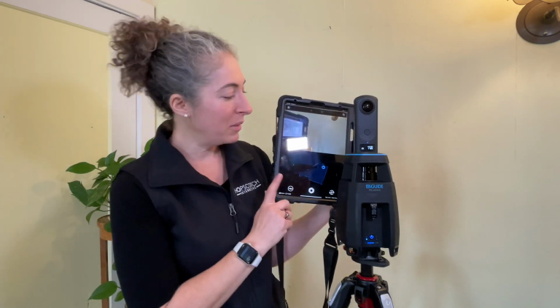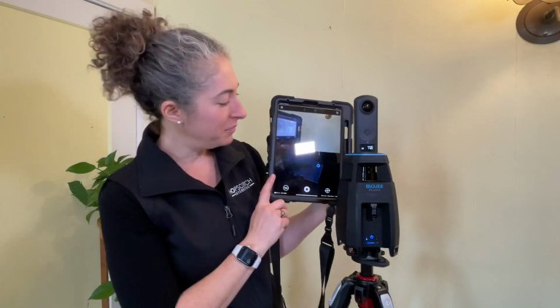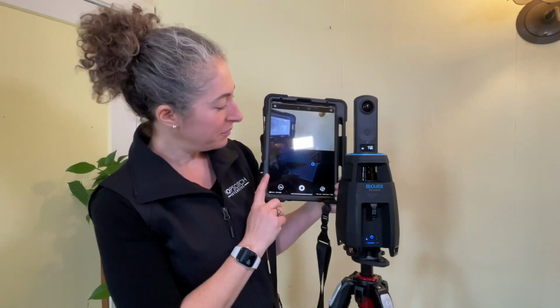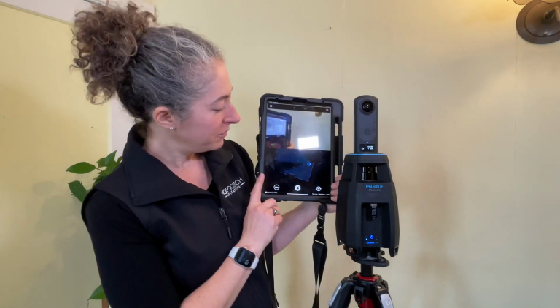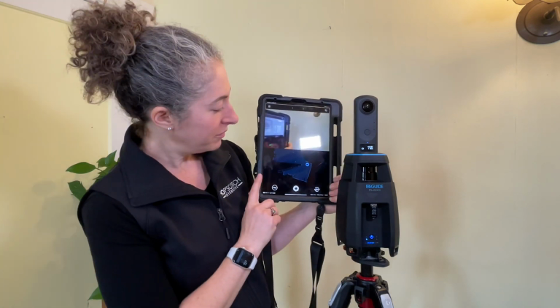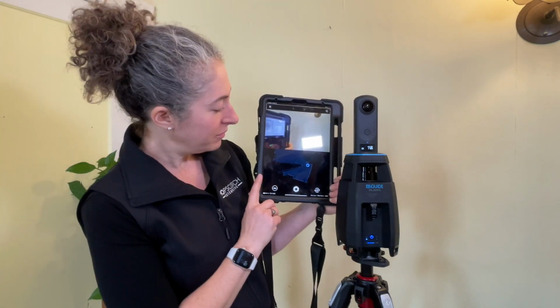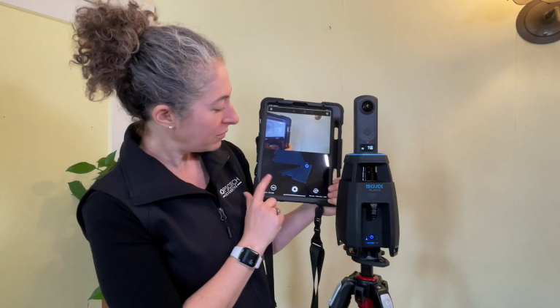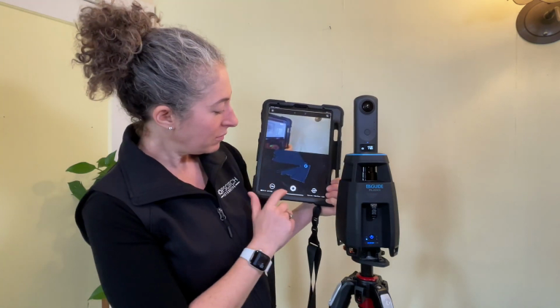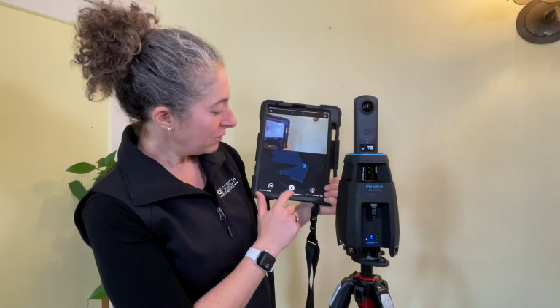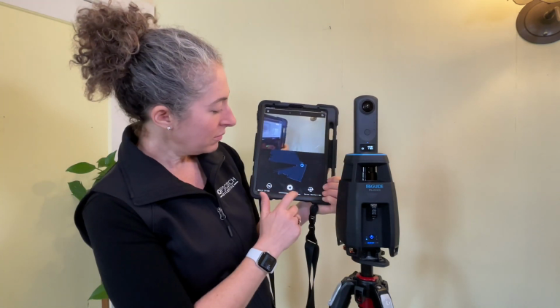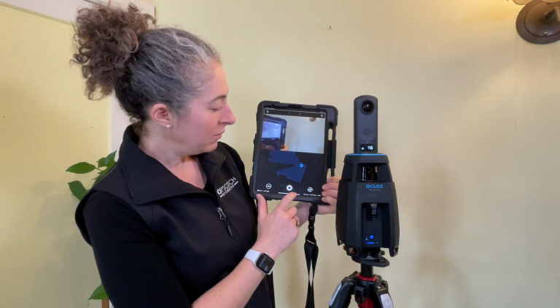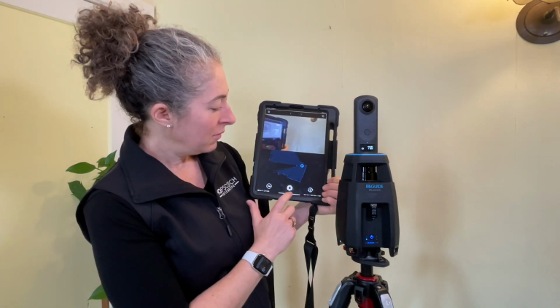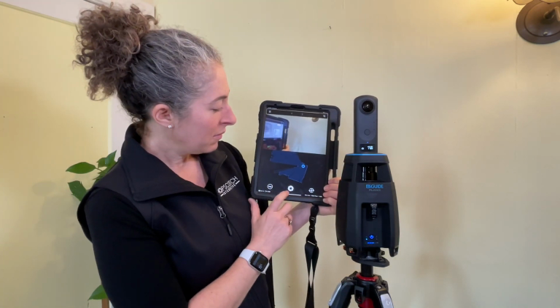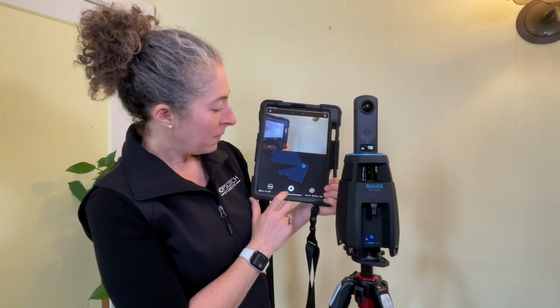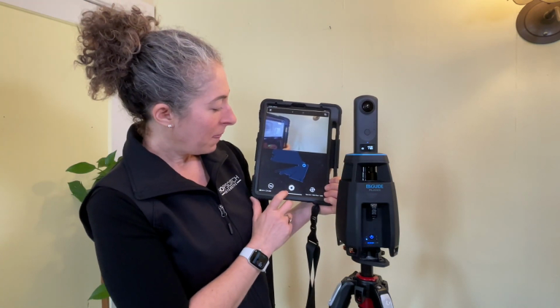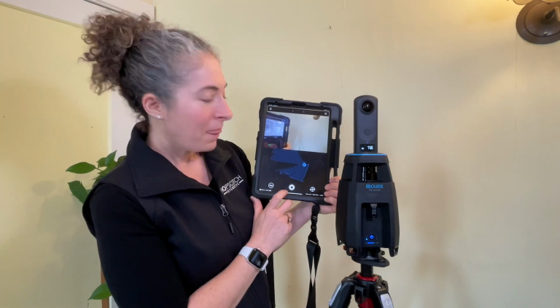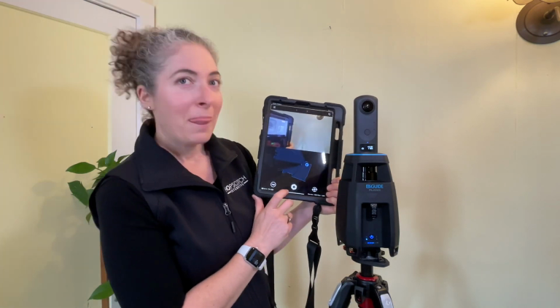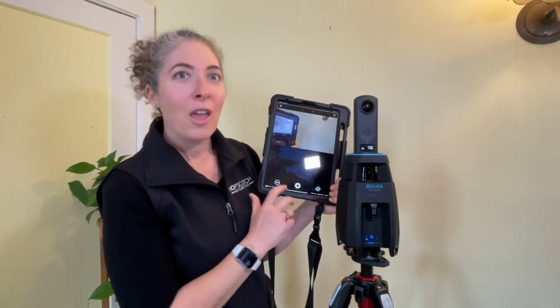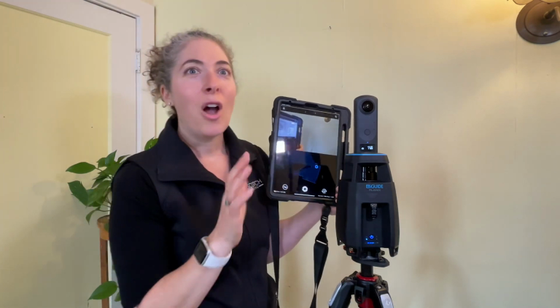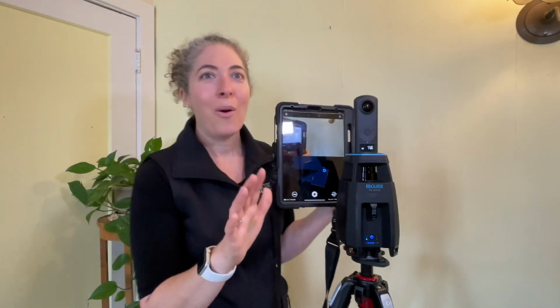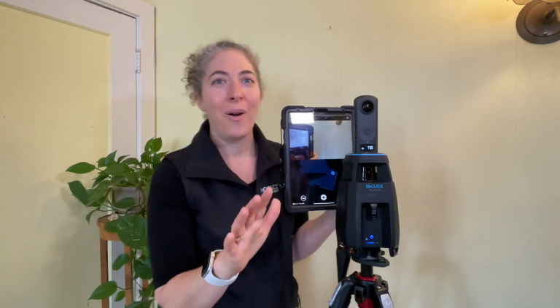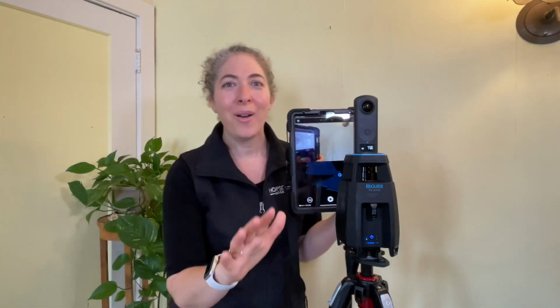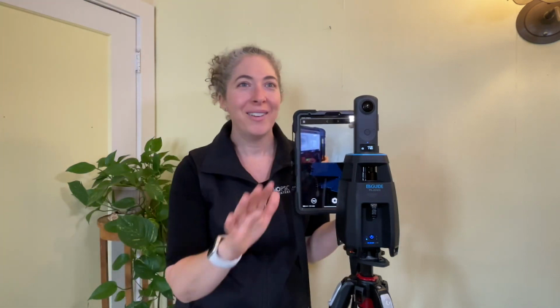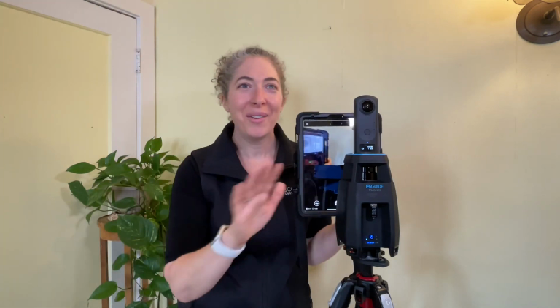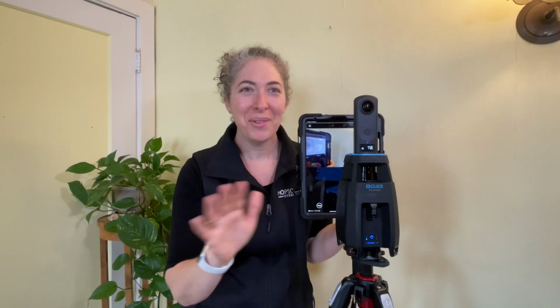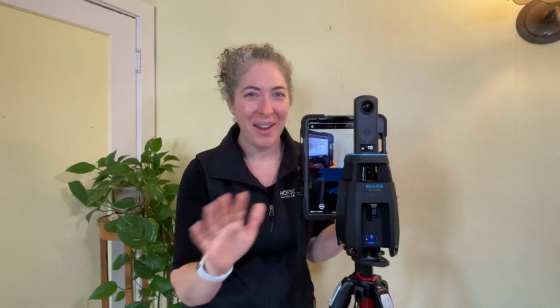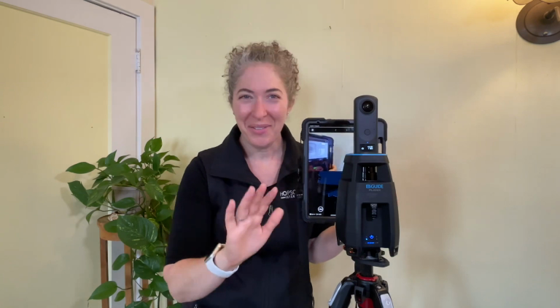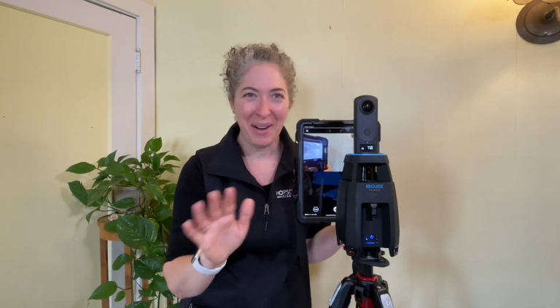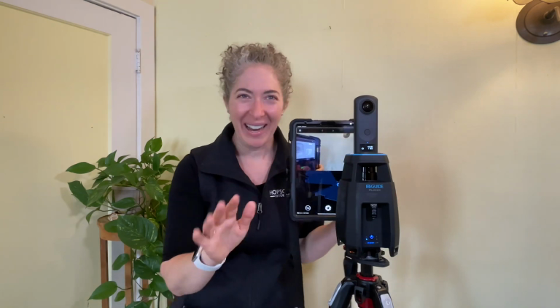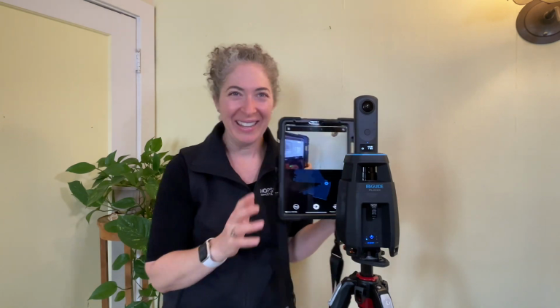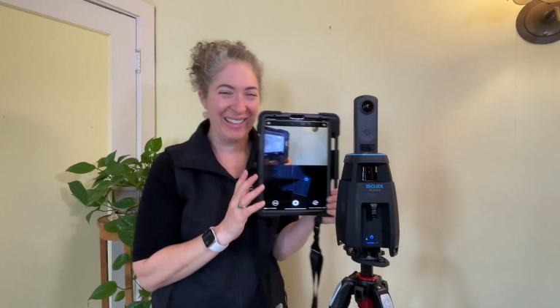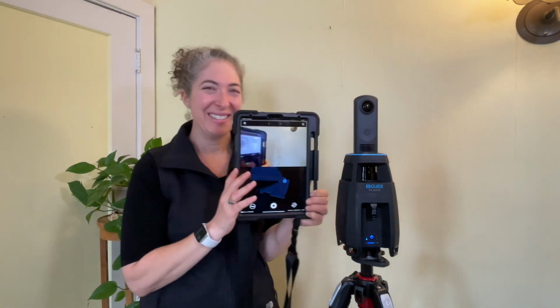Do I still have to mark my windows and my mirrors? No, you don't have to mark anything.